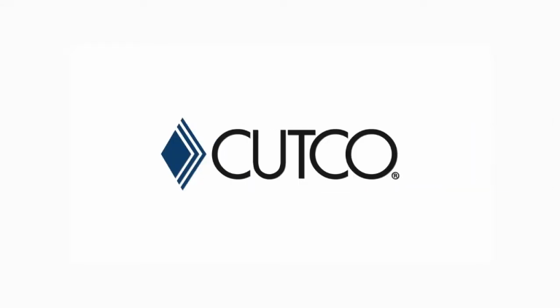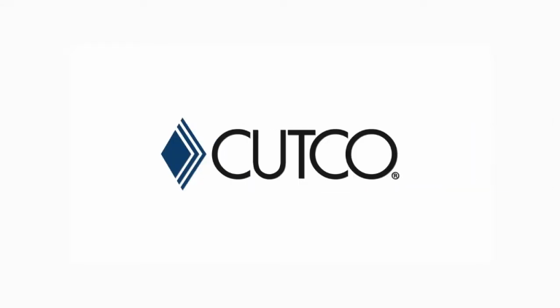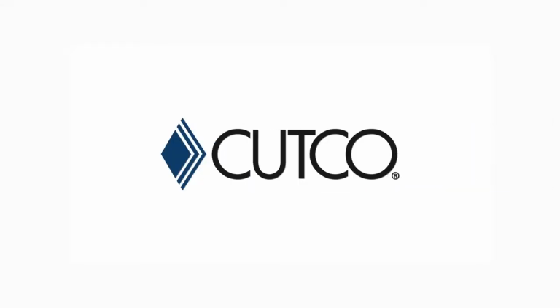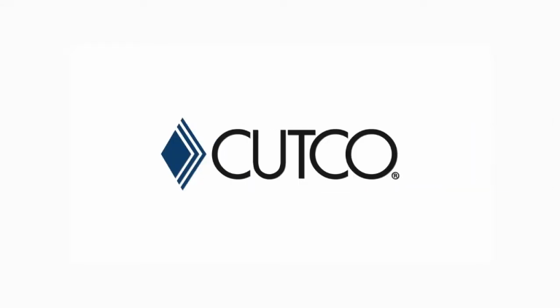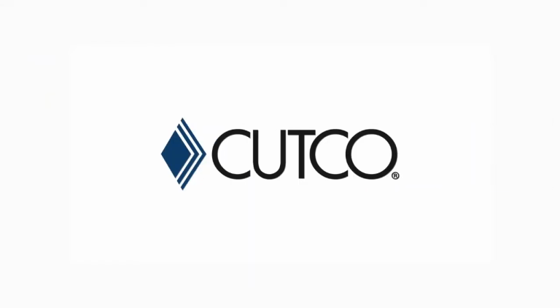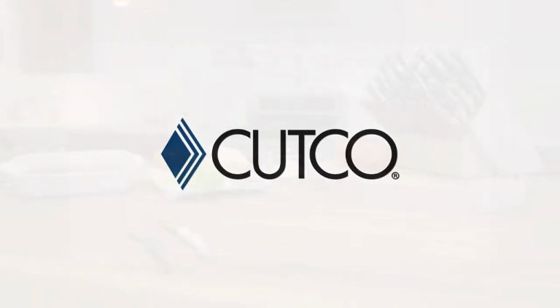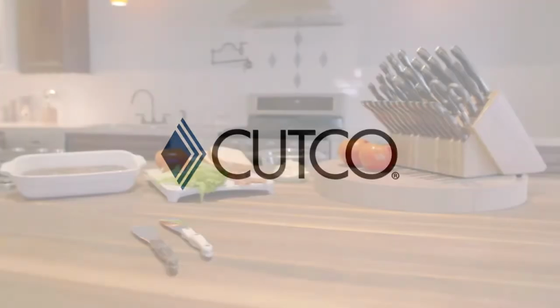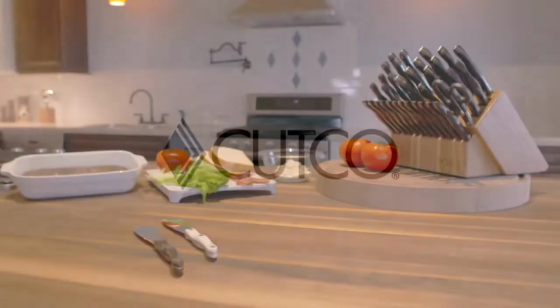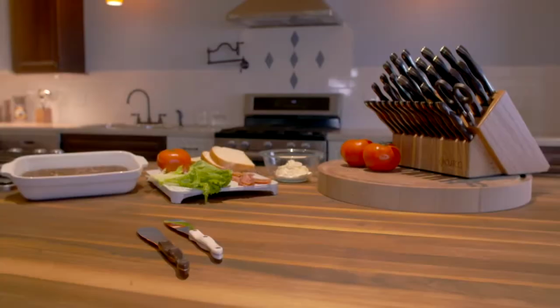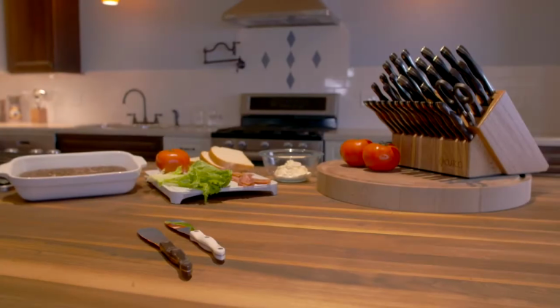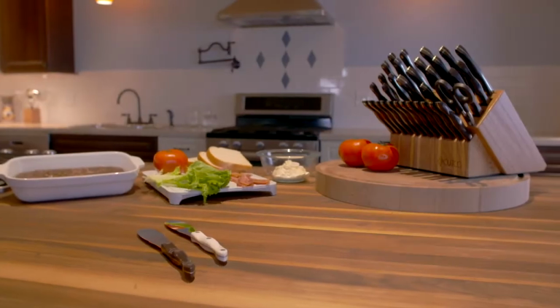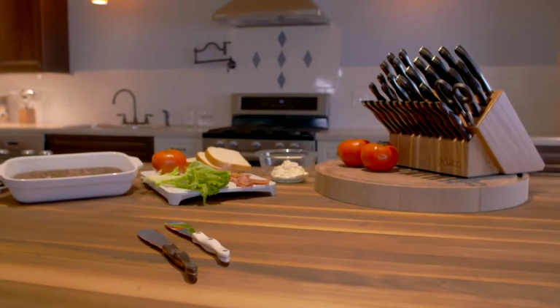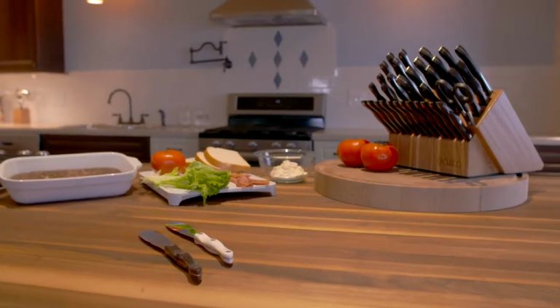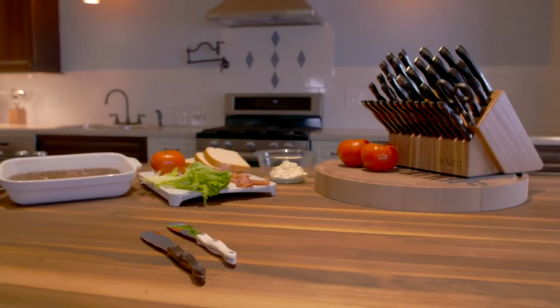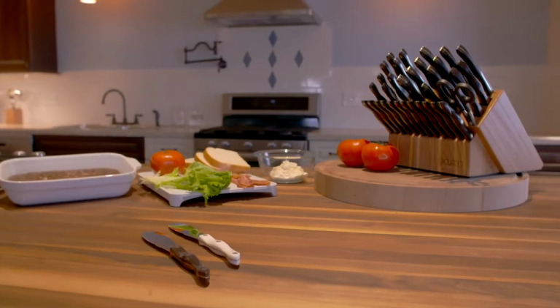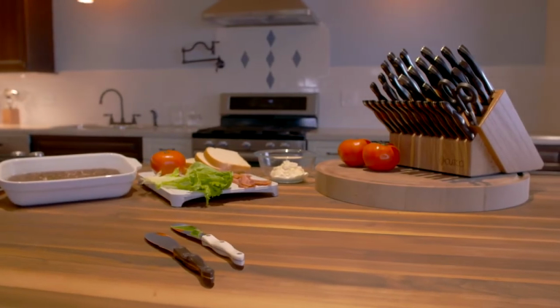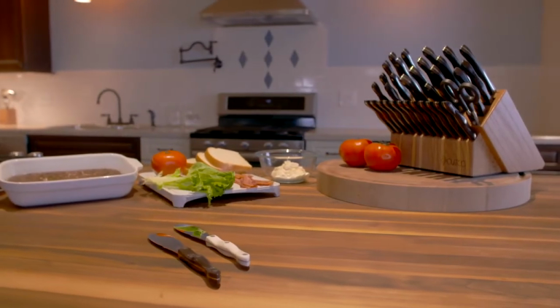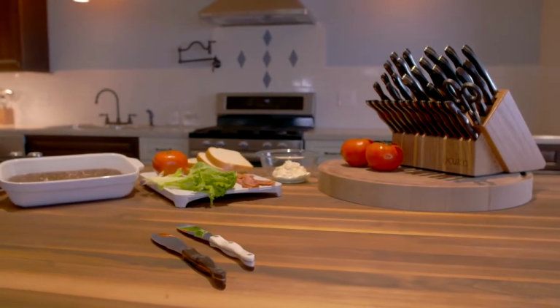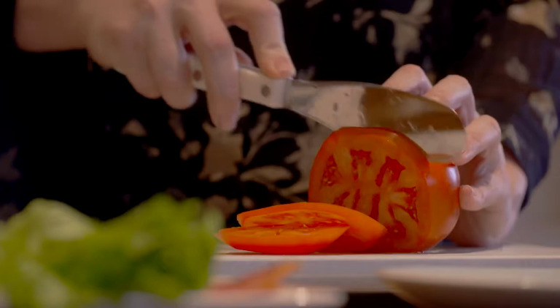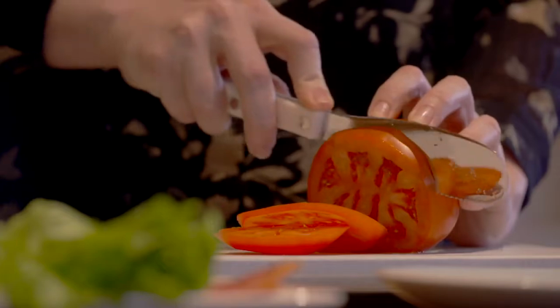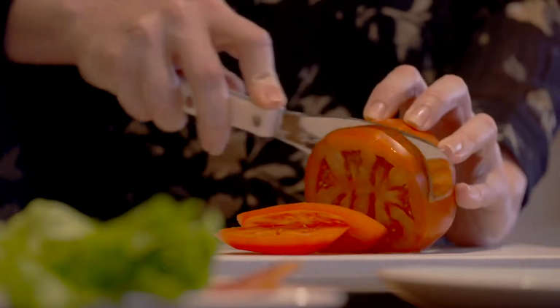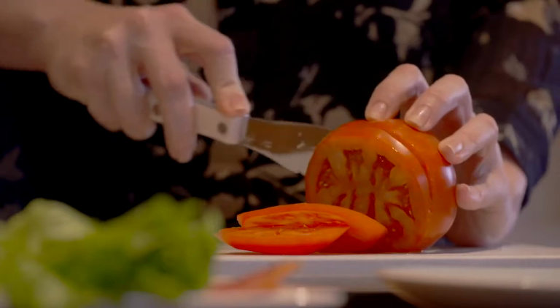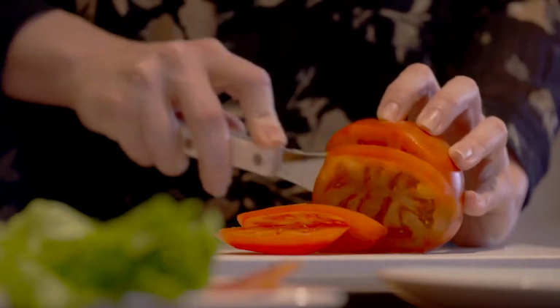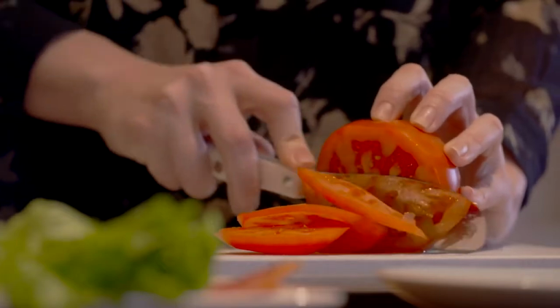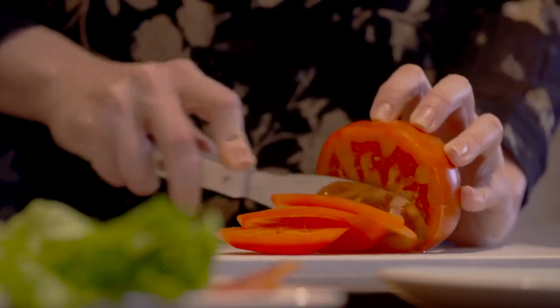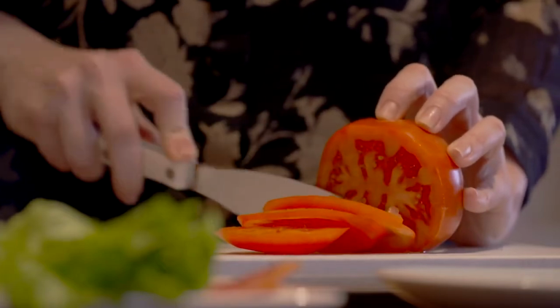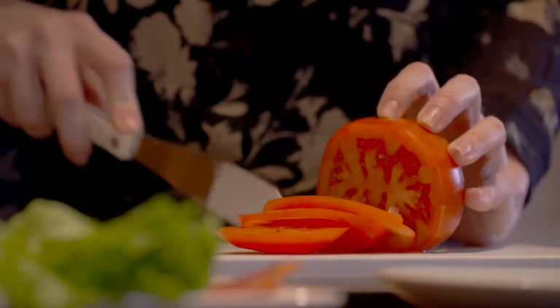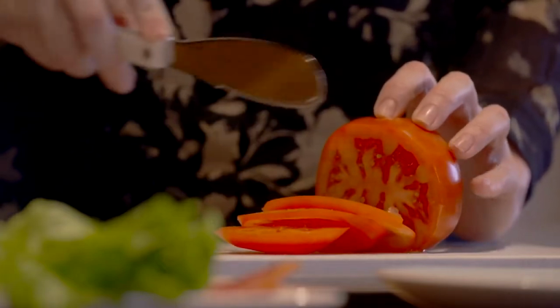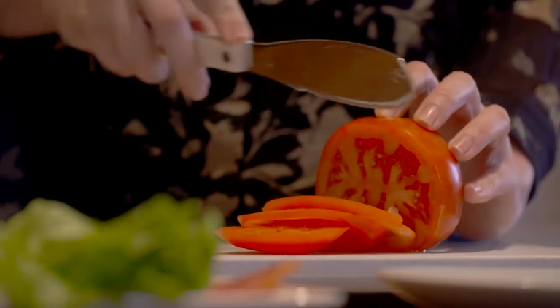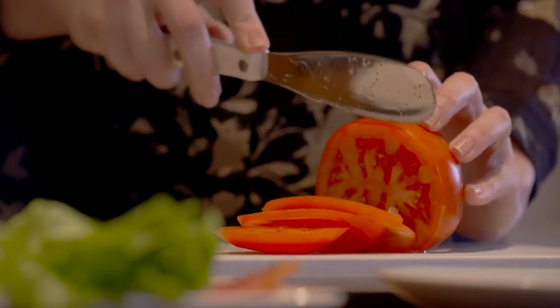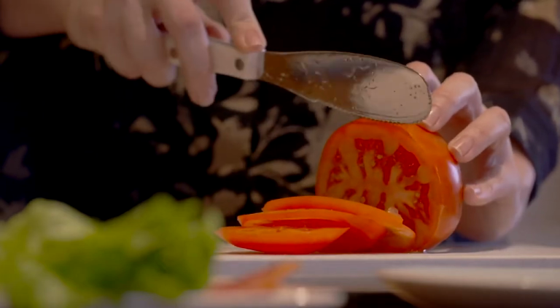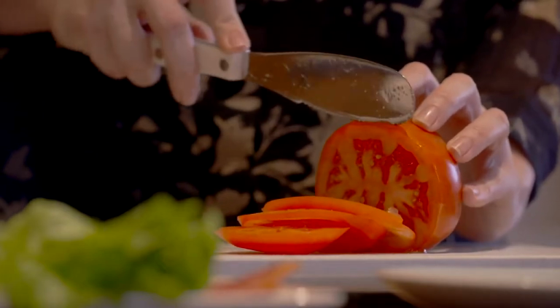The Cutco spatula spreader is the ultimate multi-purpose knife. Use it to mix, slice, scoop, and spread.